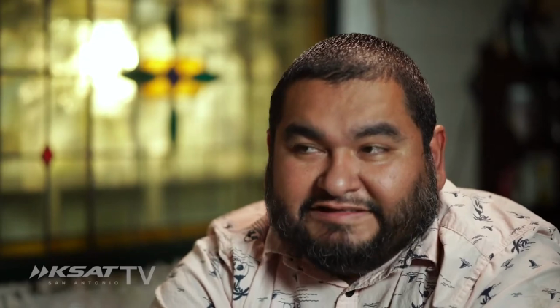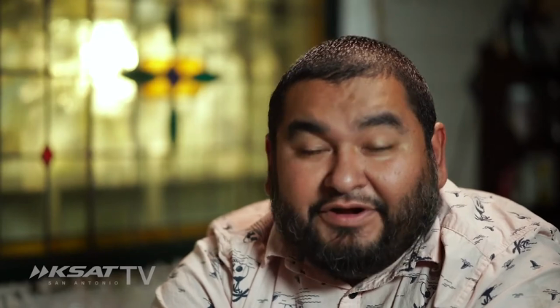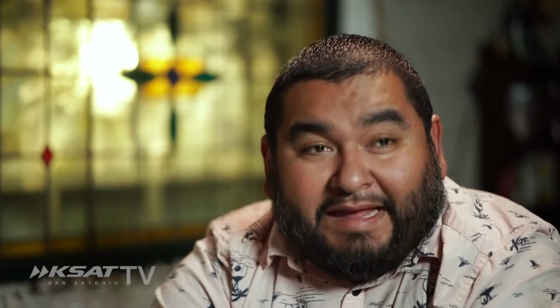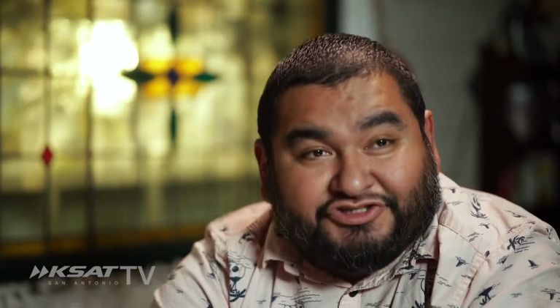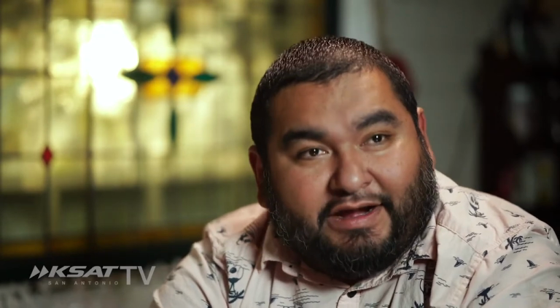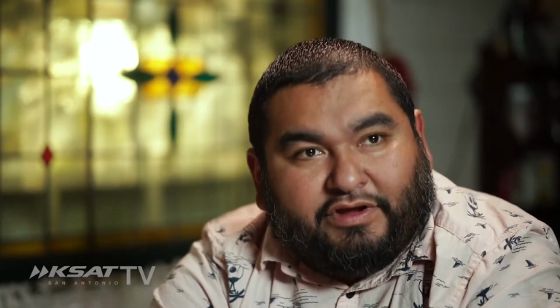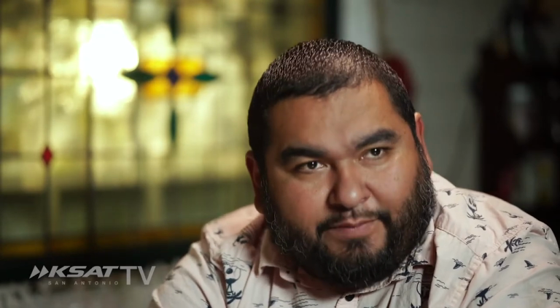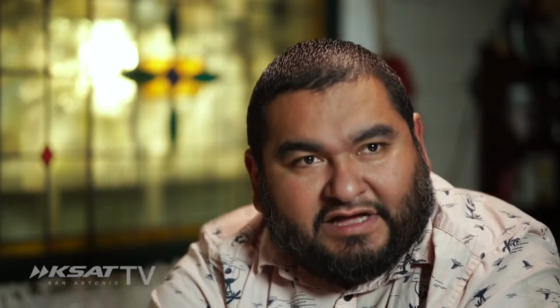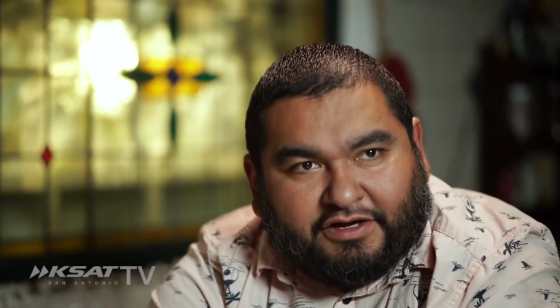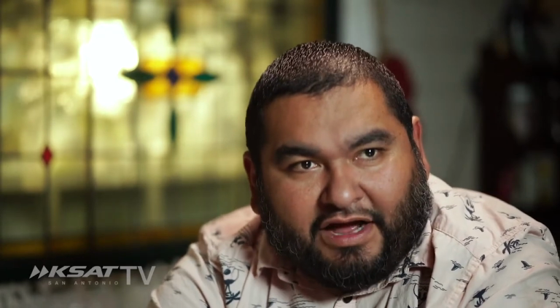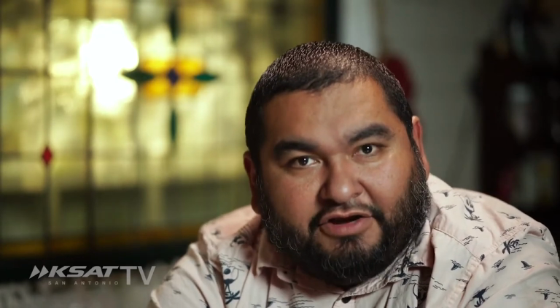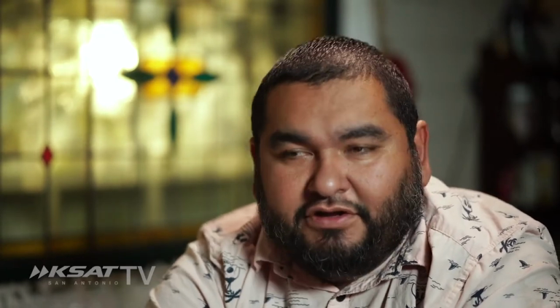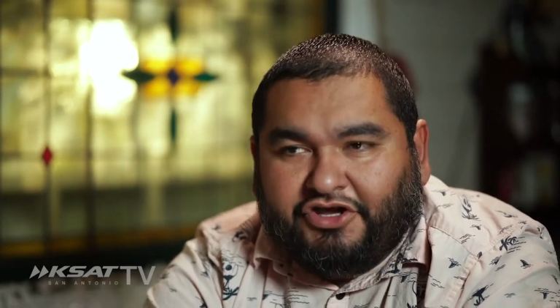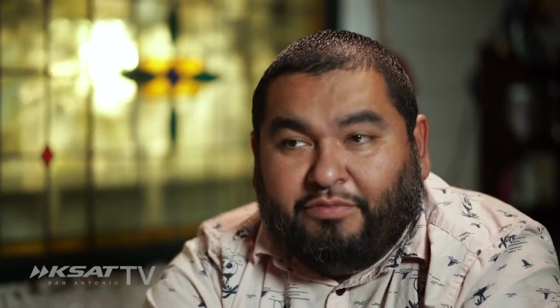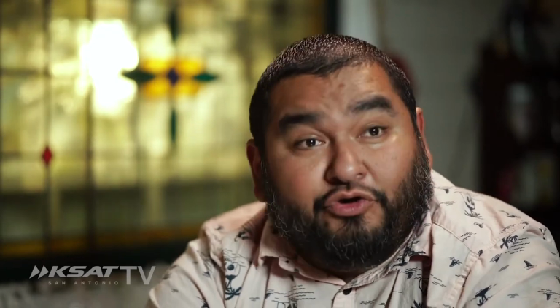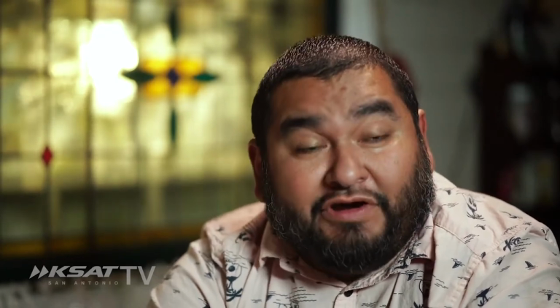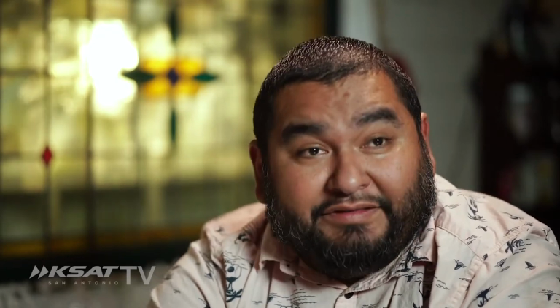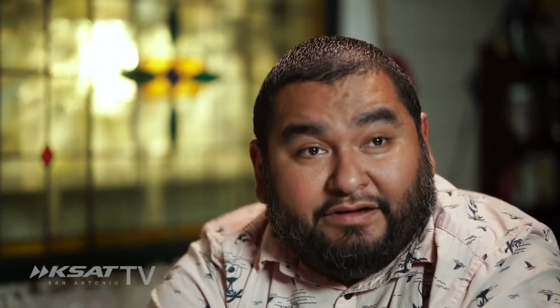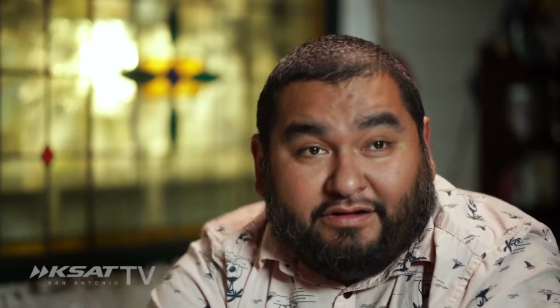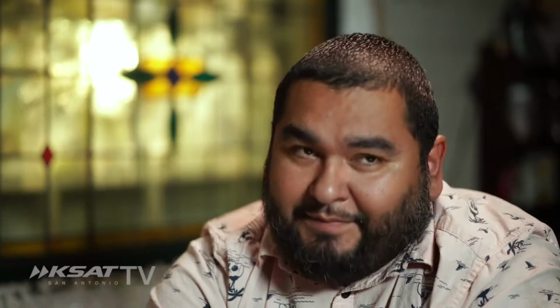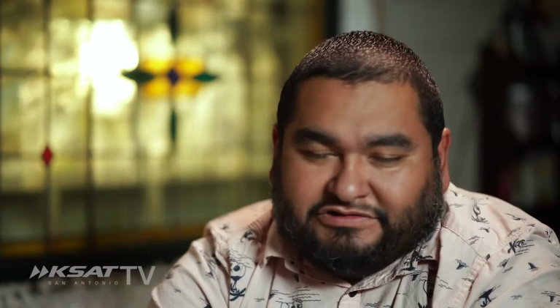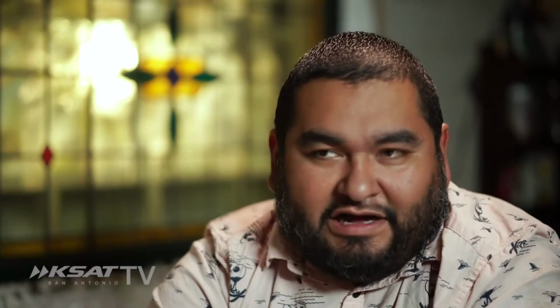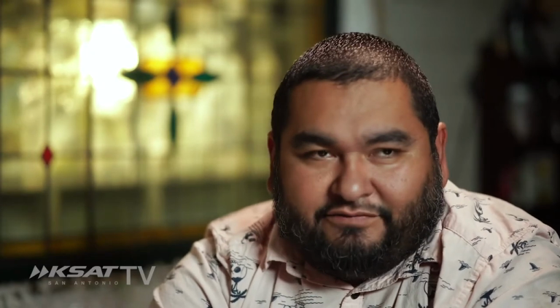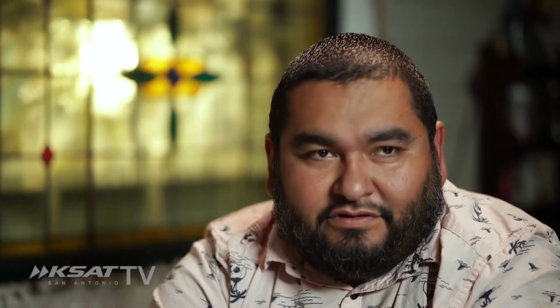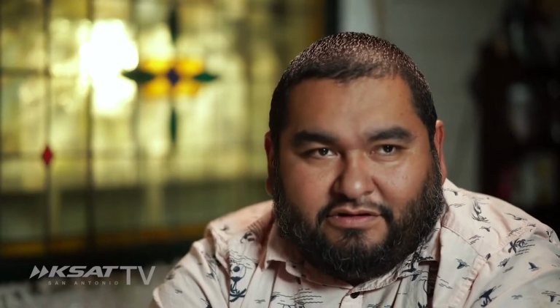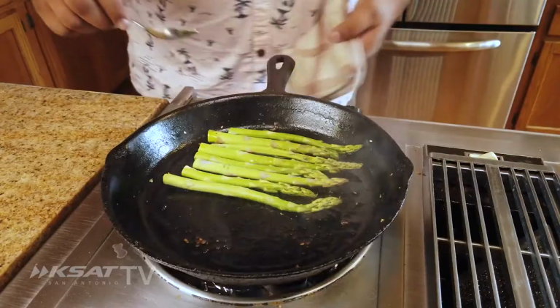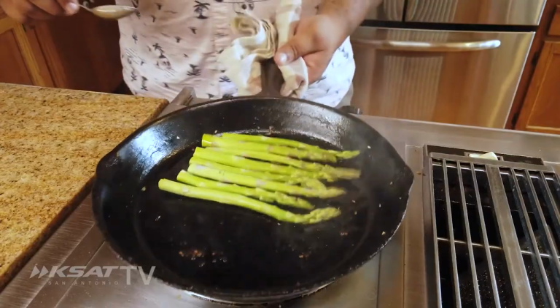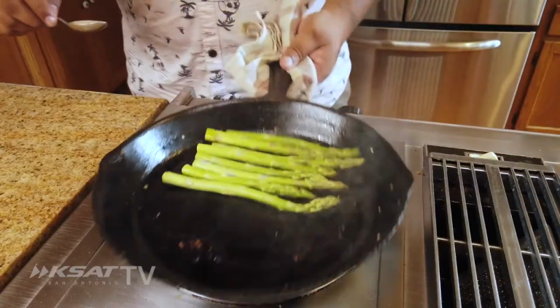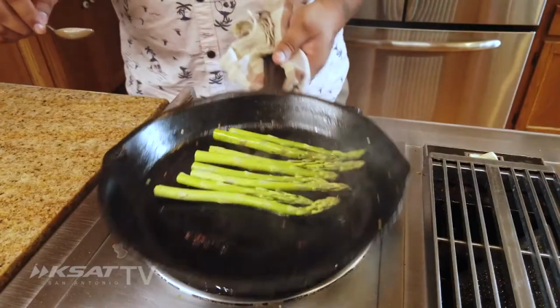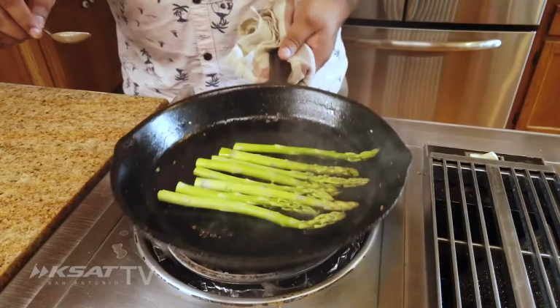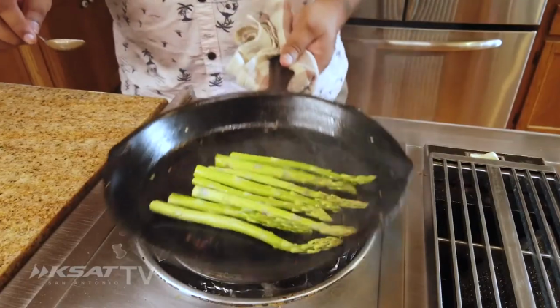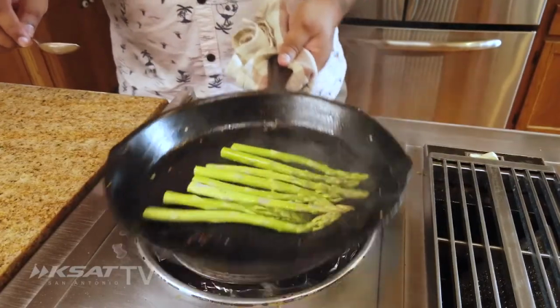The sound it makes tells you the pan's hot enough. If you don't hear anything, that pan wasn't hot enough. So all we're doing is cooking our asparagus.